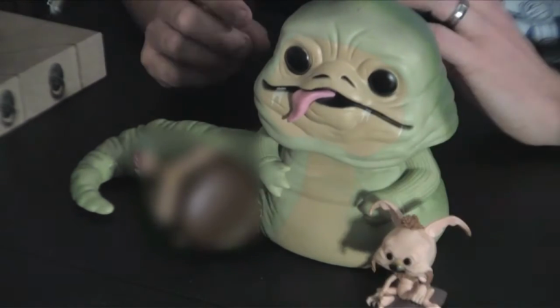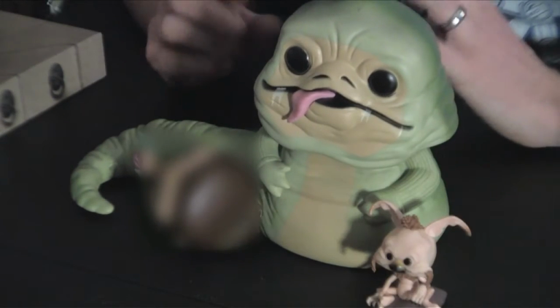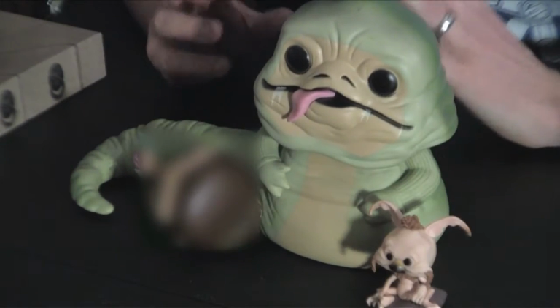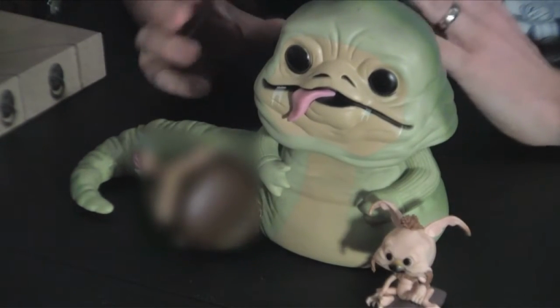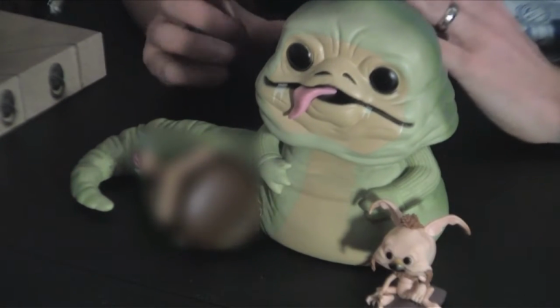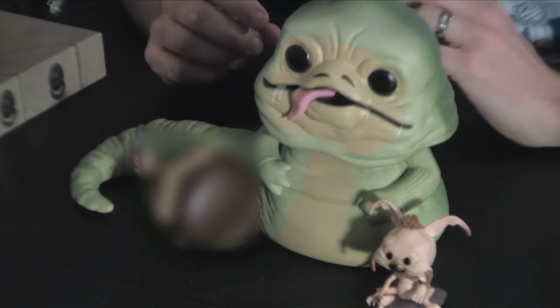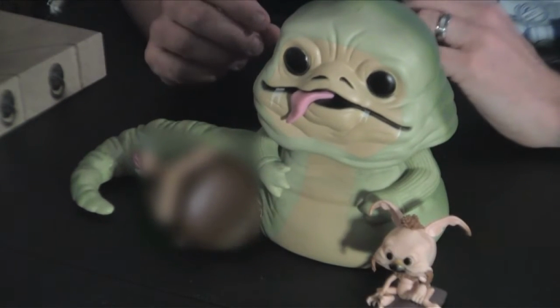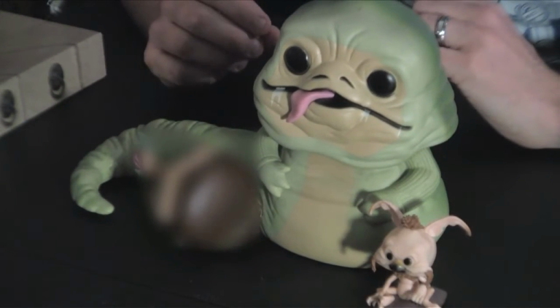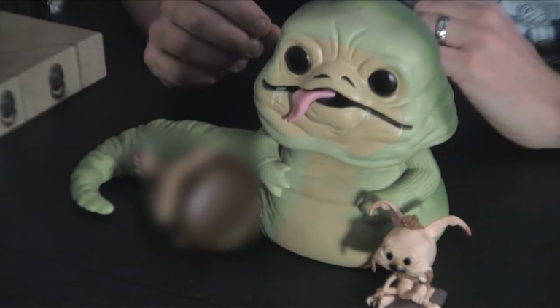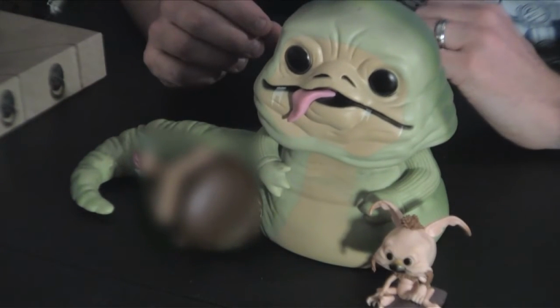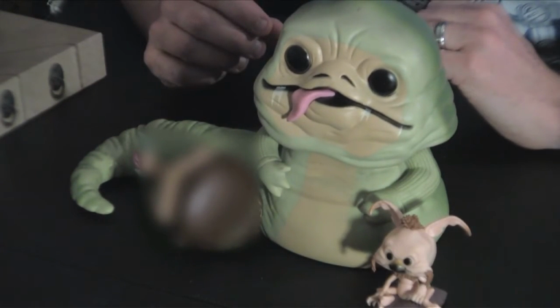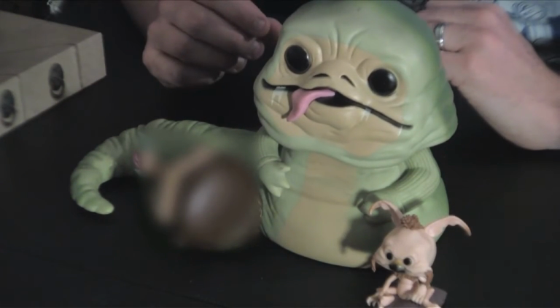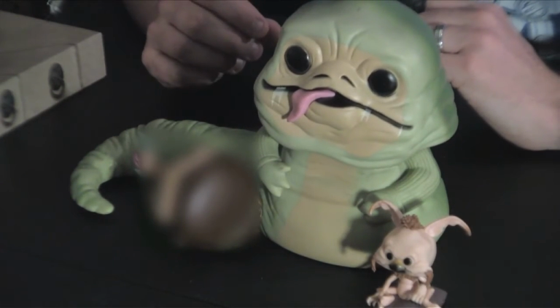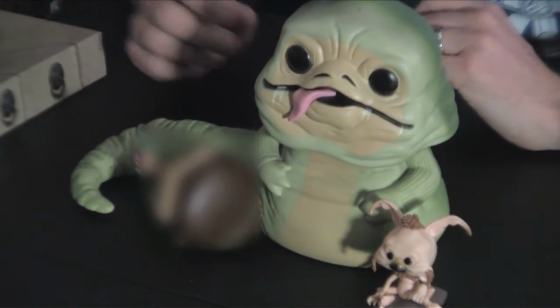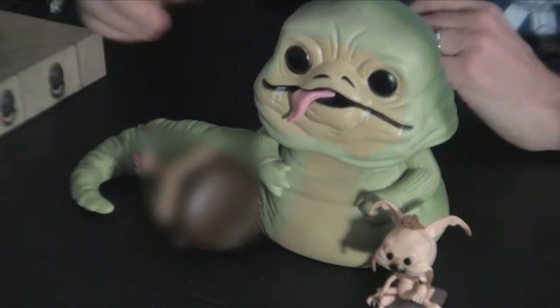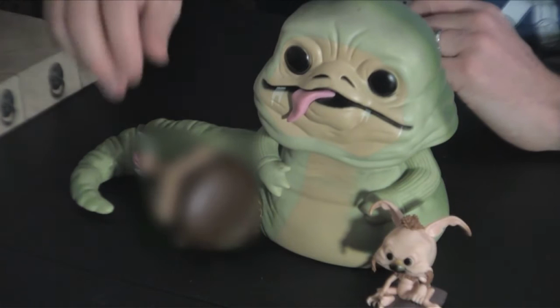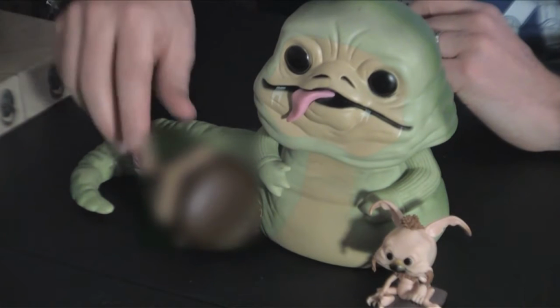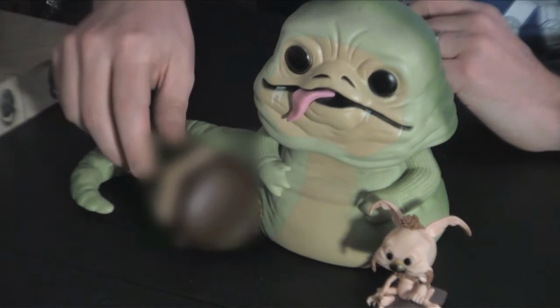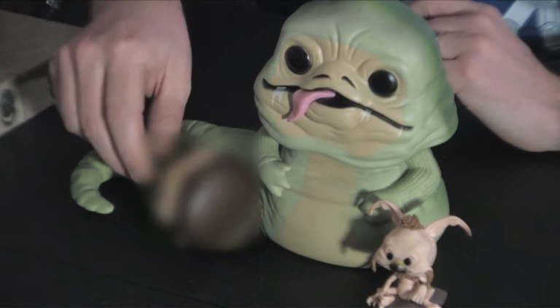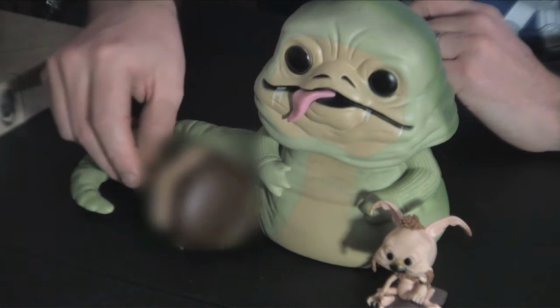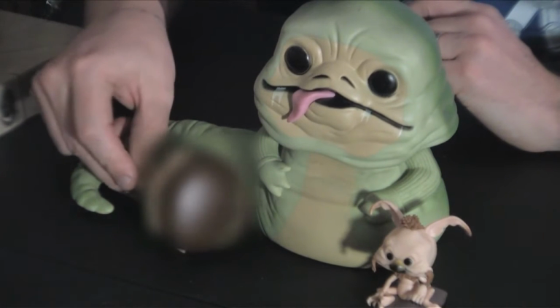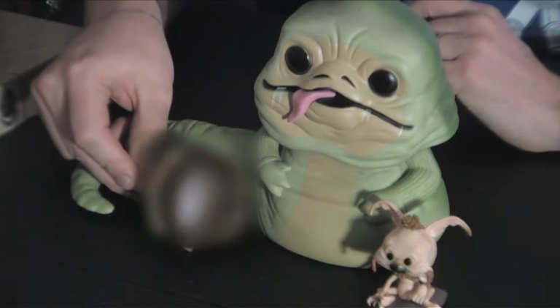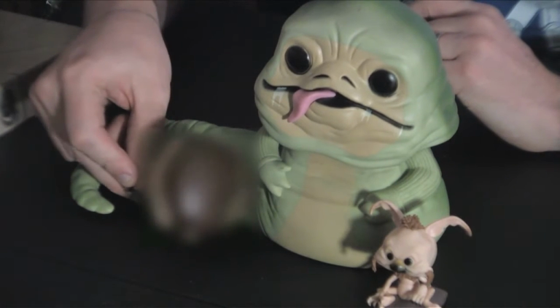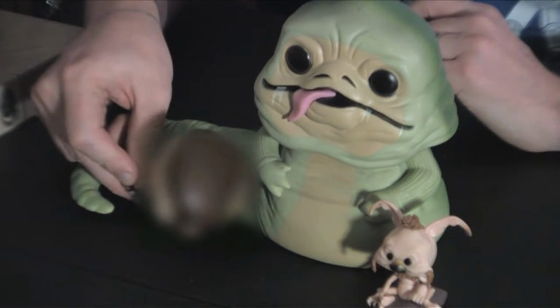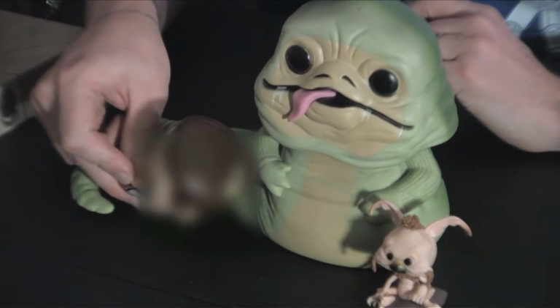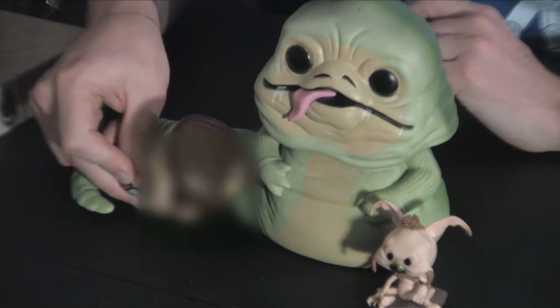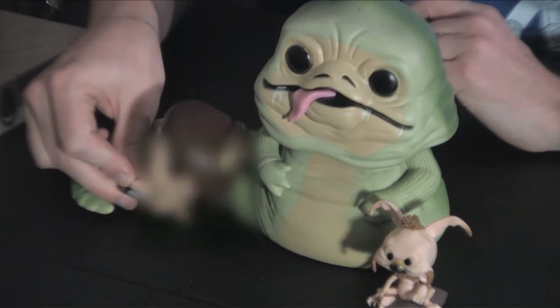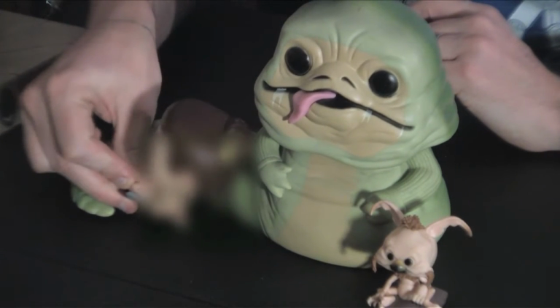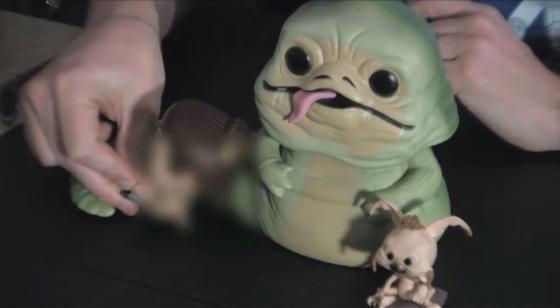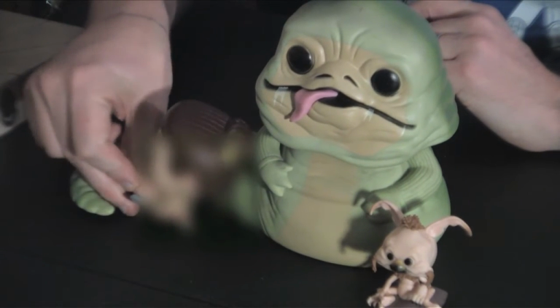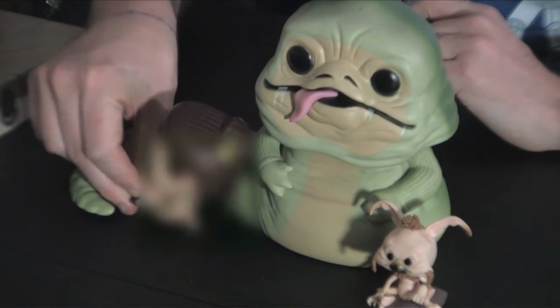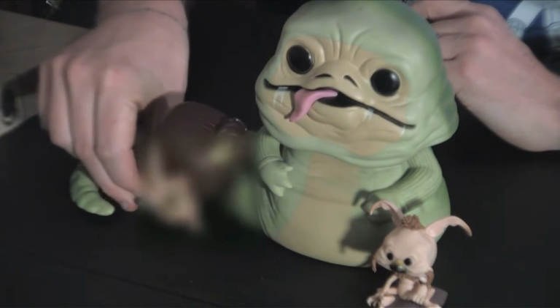Jabba no bobble. And of course we have his little pet friend here, Salacious Crumb, and his head bobbles too. But my favorite part of this set, of course, is the Slave Leia.